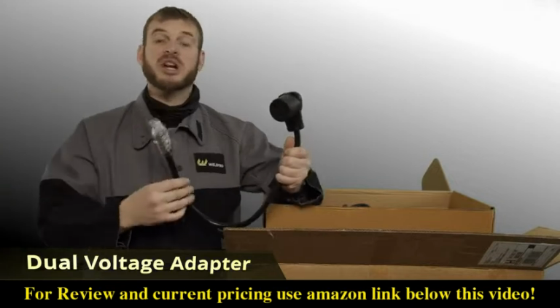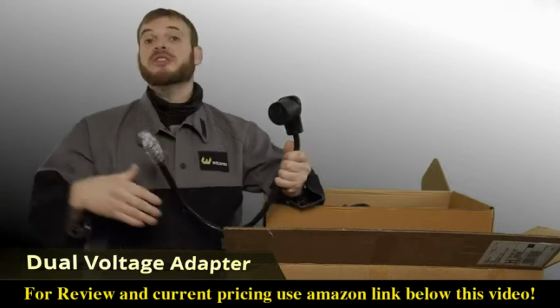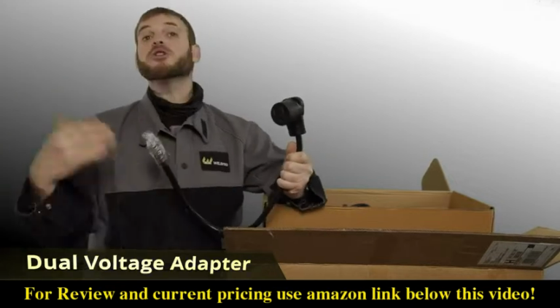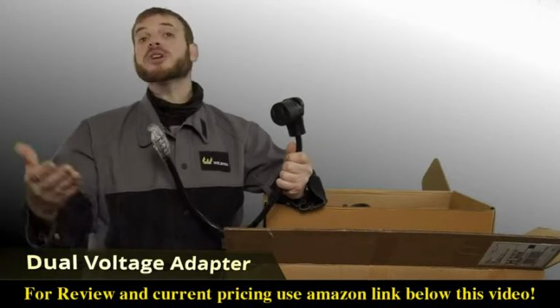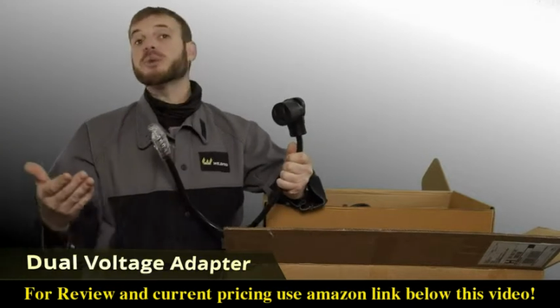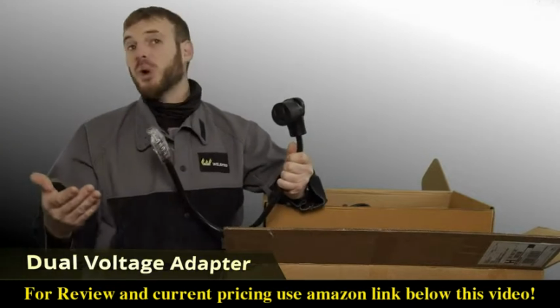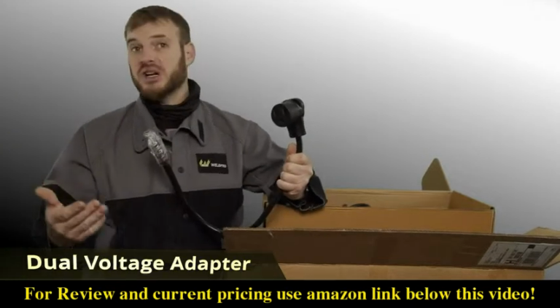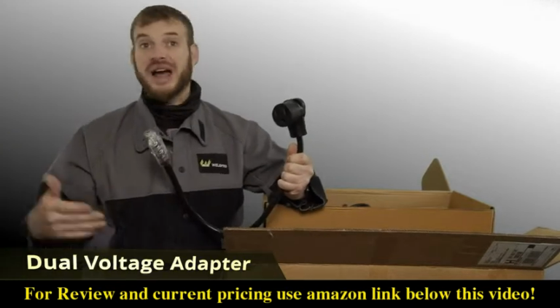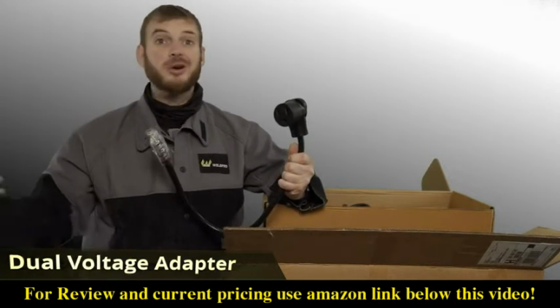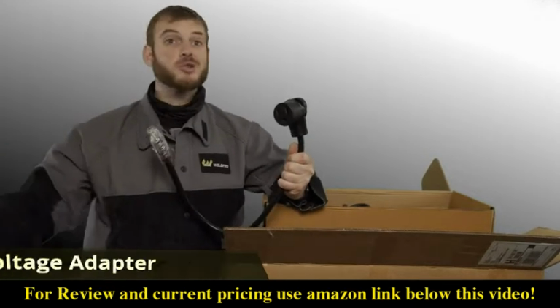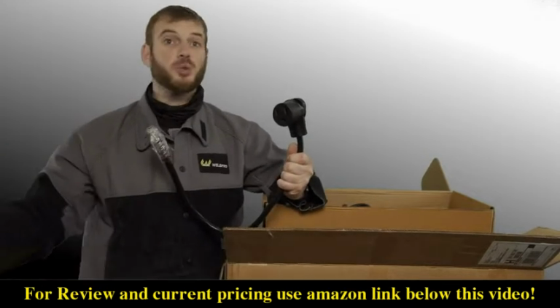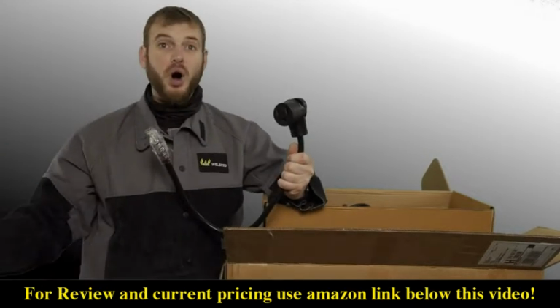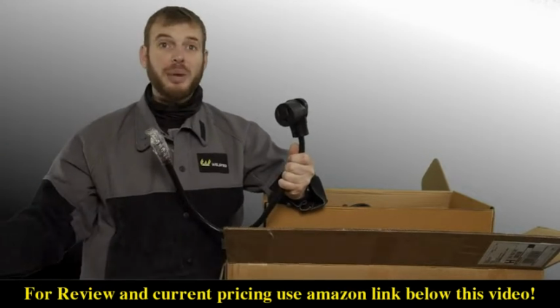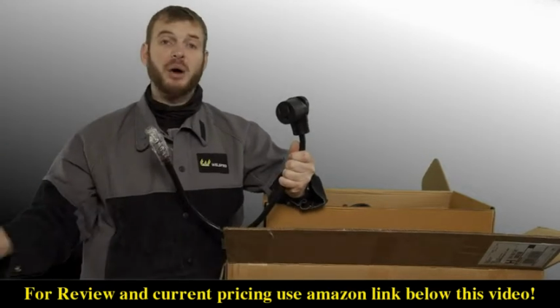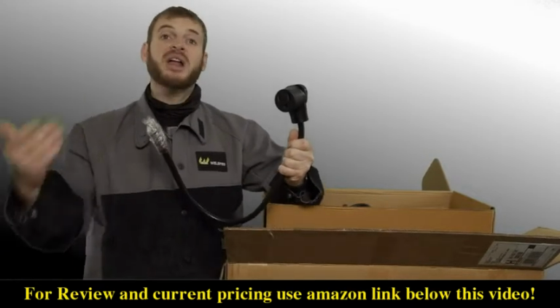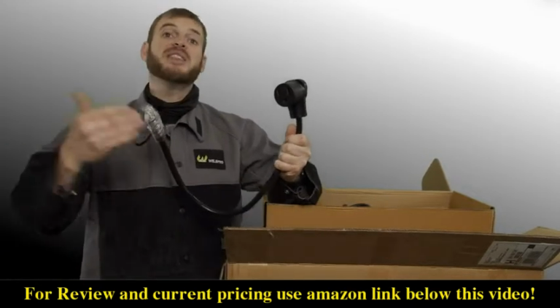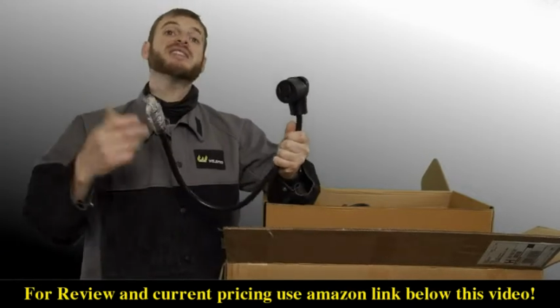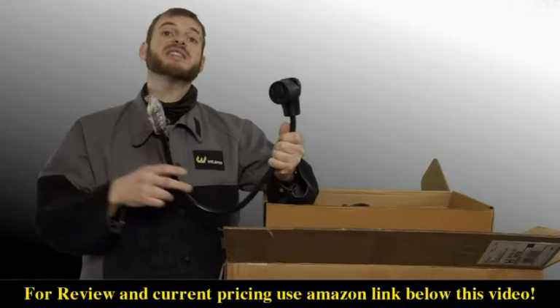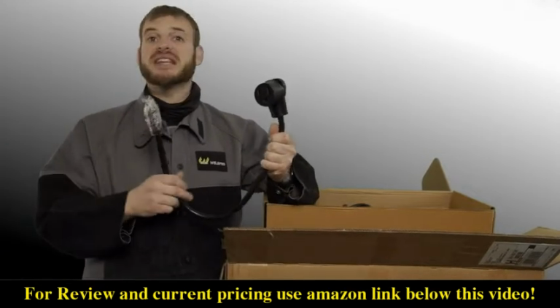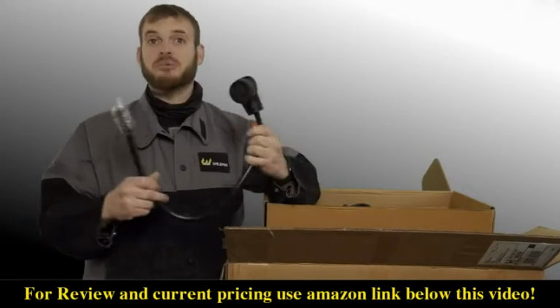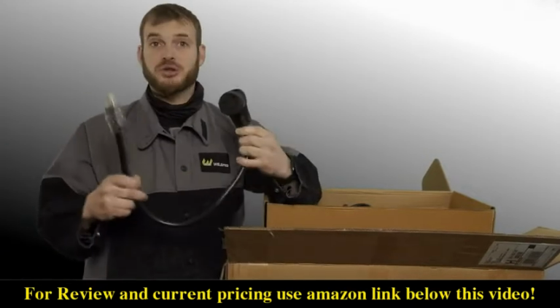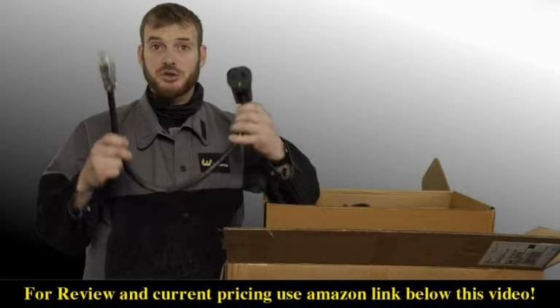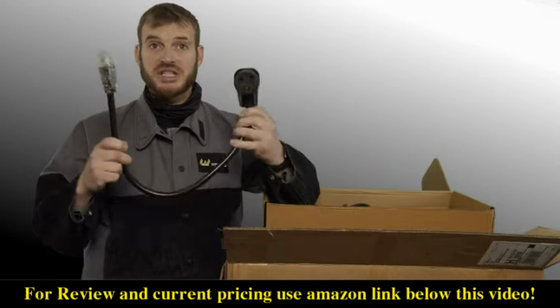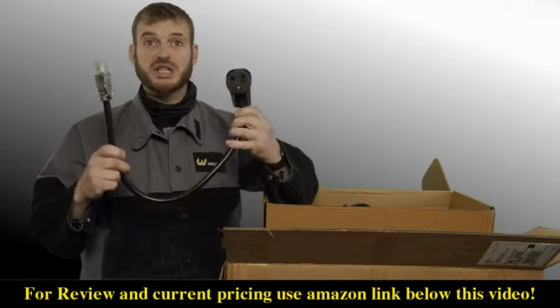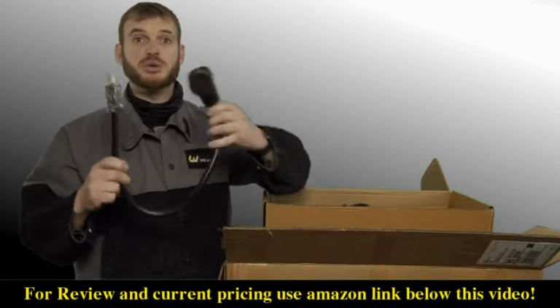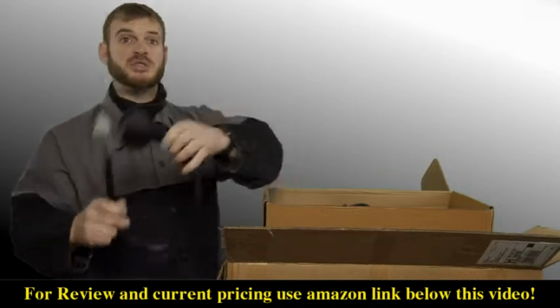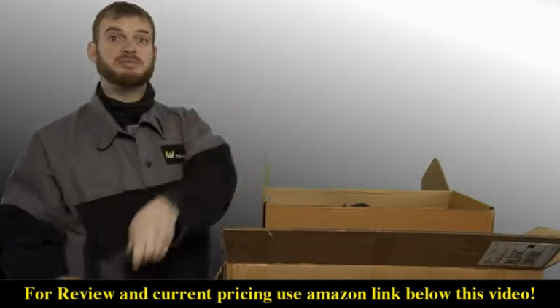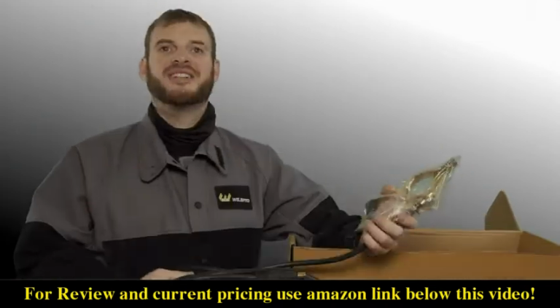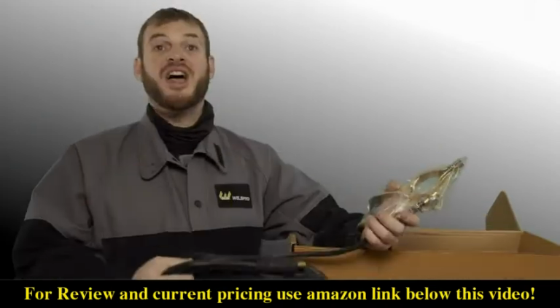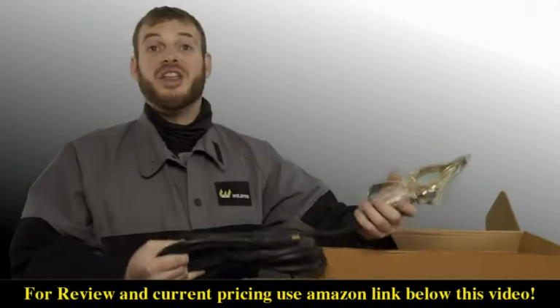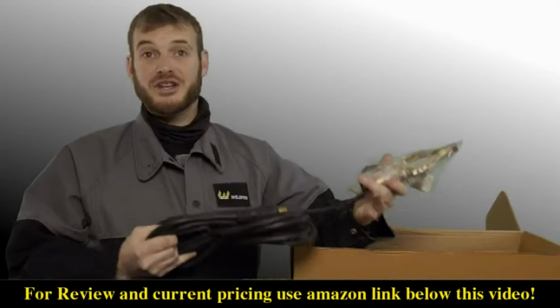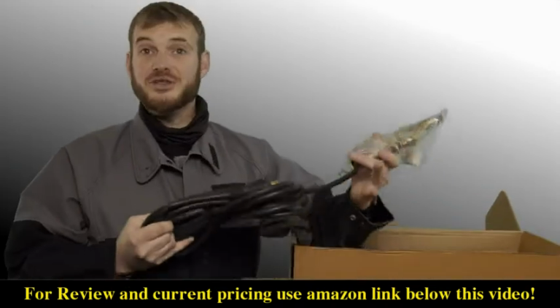The TIG 250 contains a 120 to 240 volt power adapter. If you're going to be running on household wall power, this is the adapter you'll need to use.